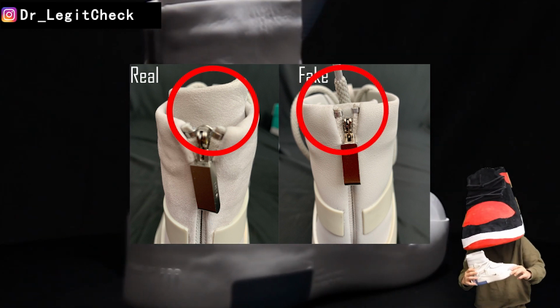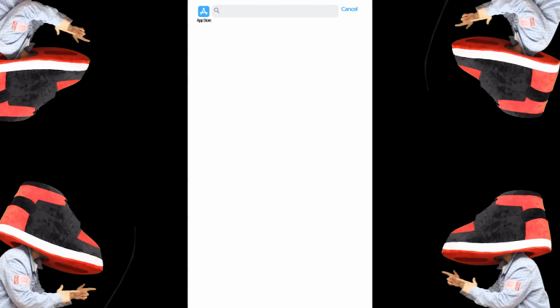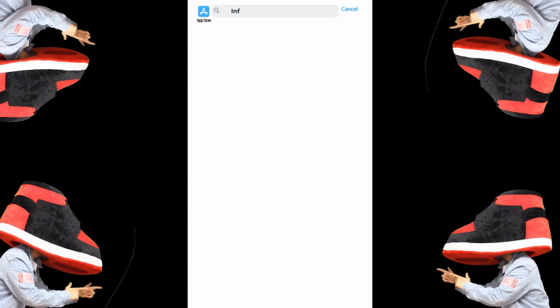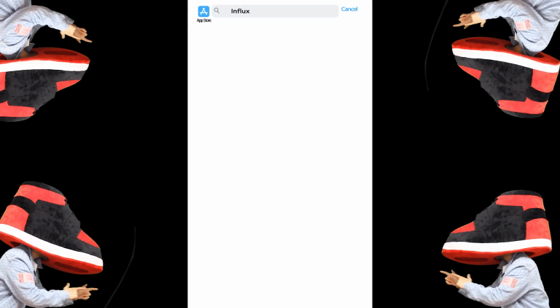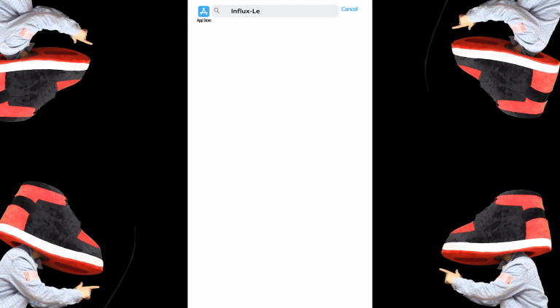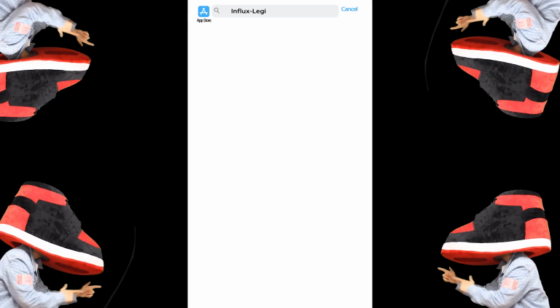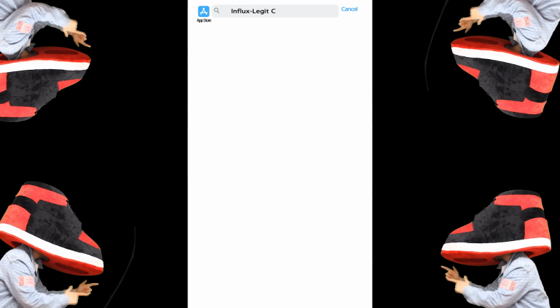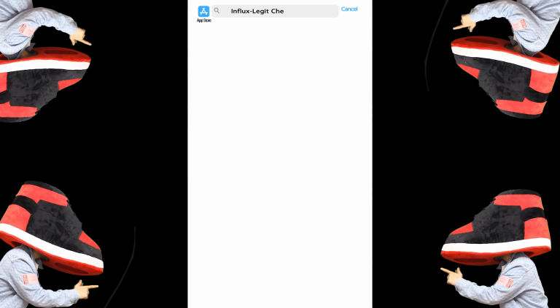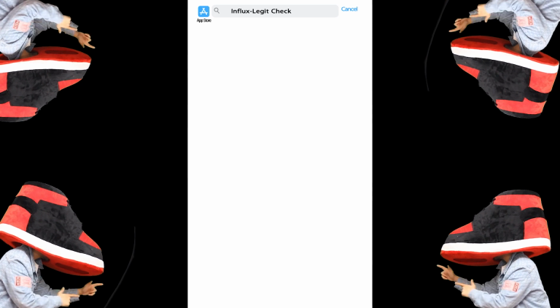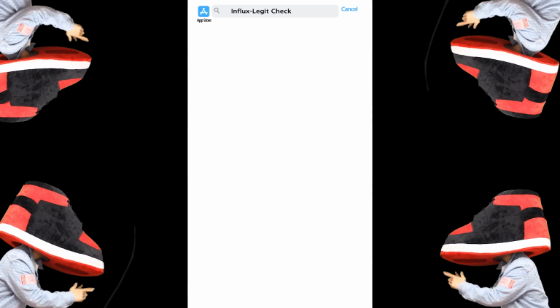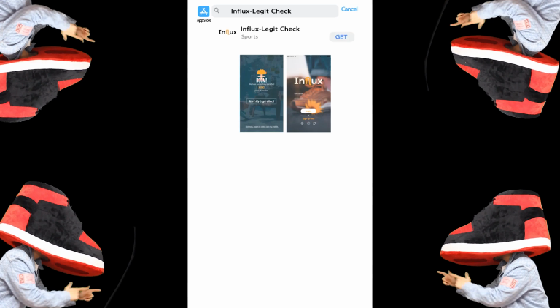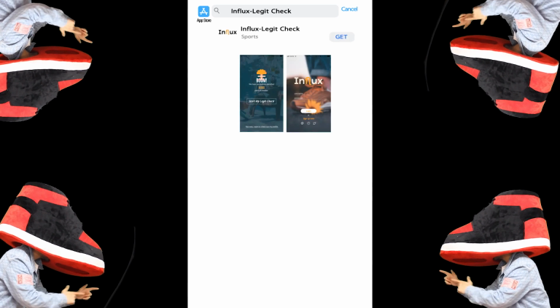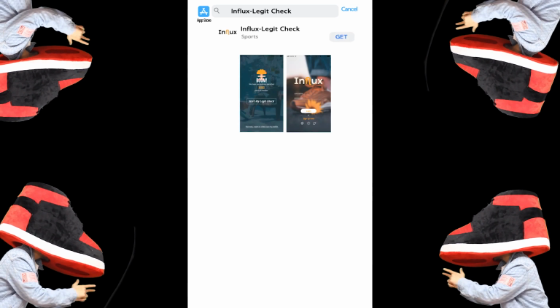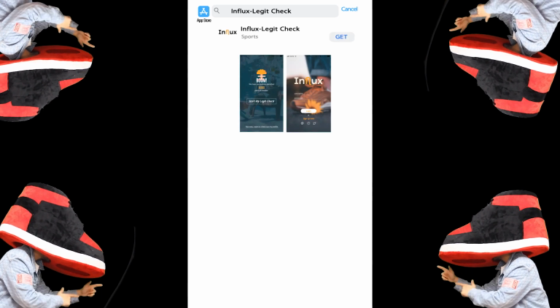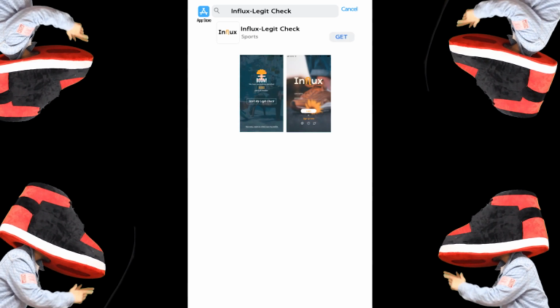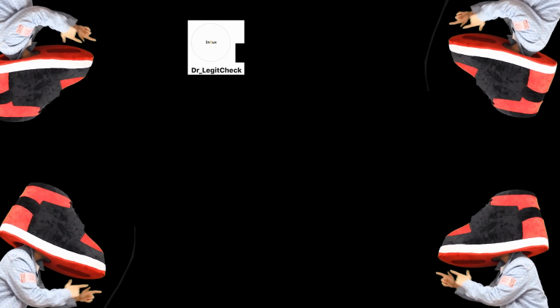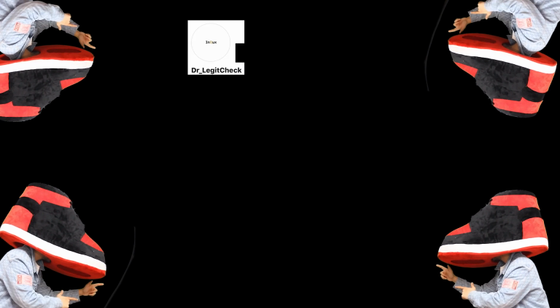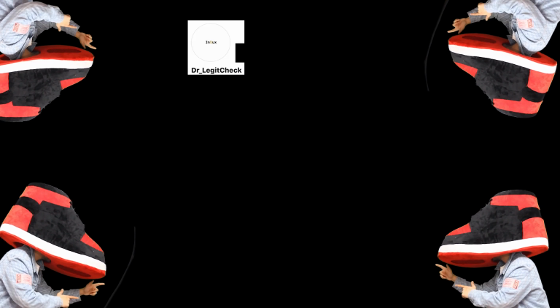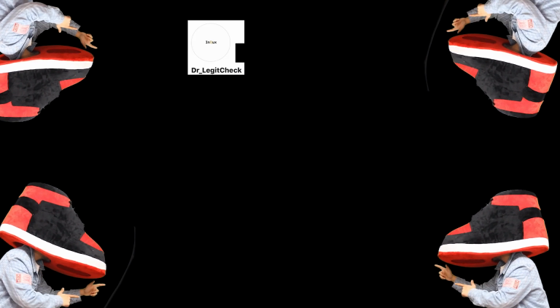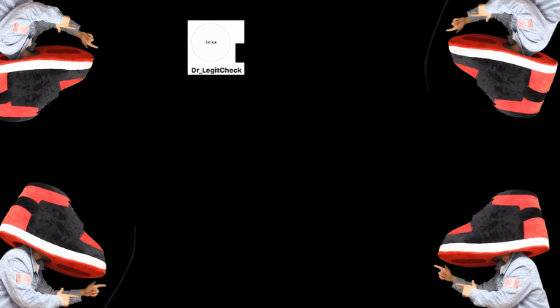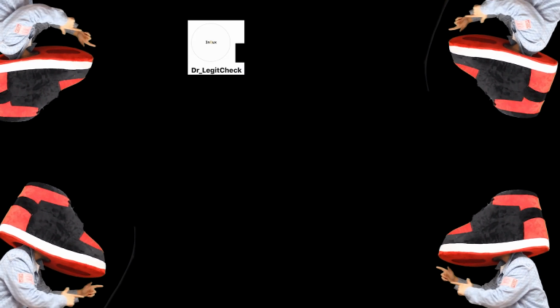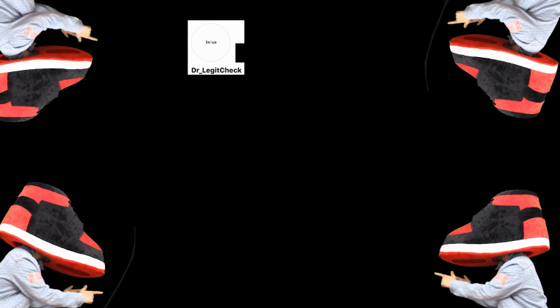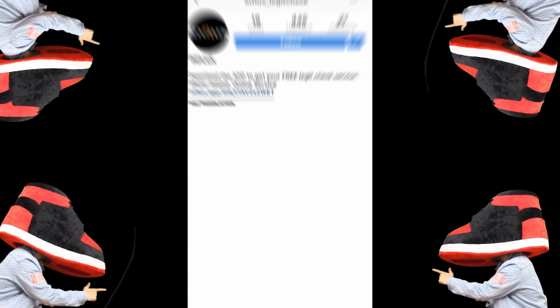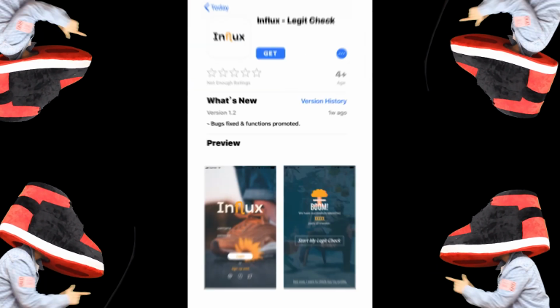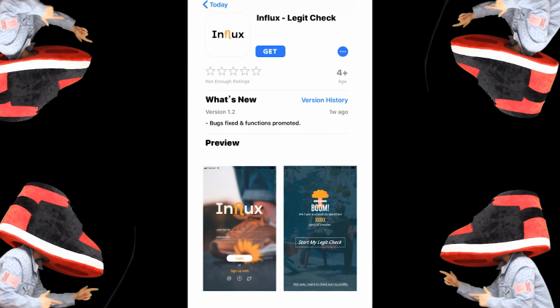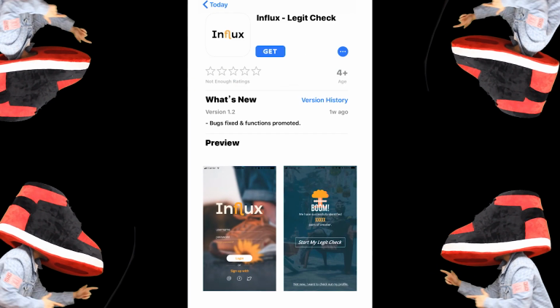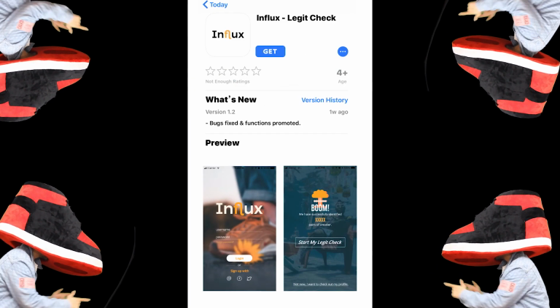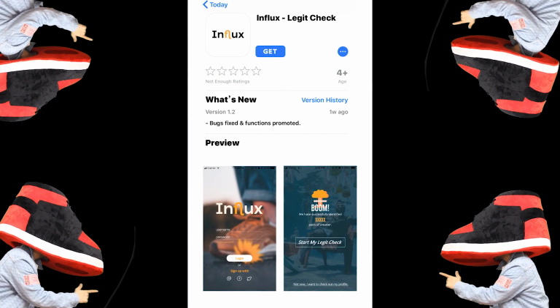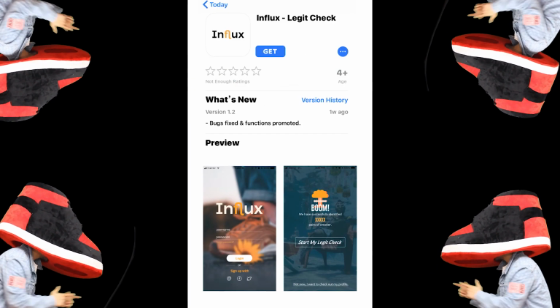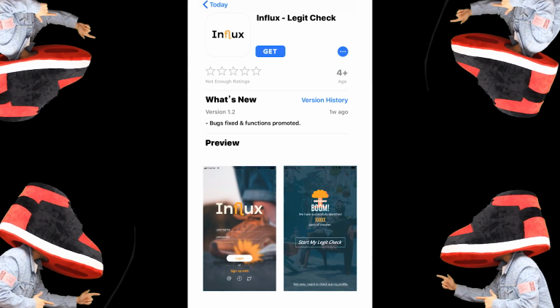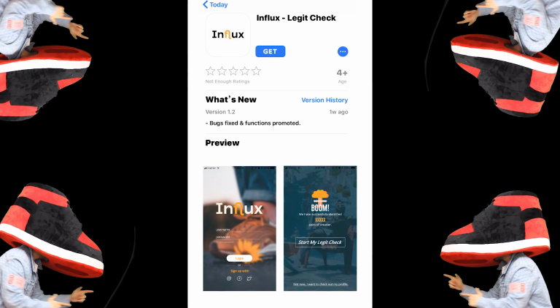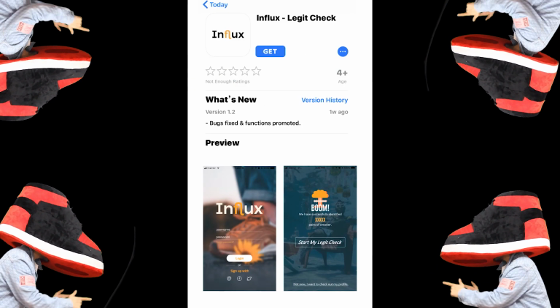To gain a more detailed examination of your pair, please download our app for your one-to-one legit check service.